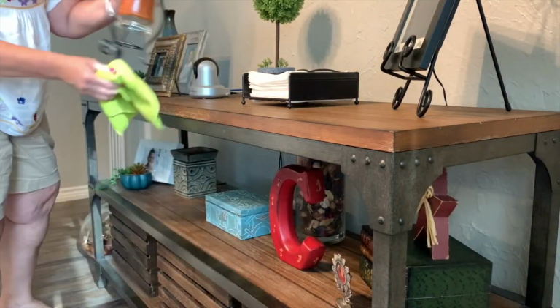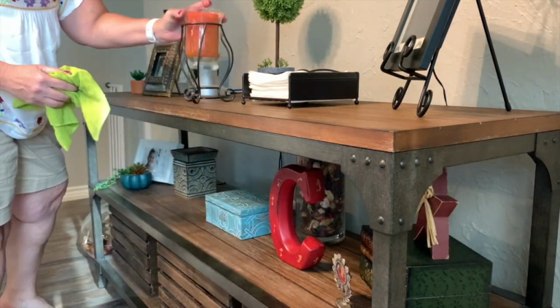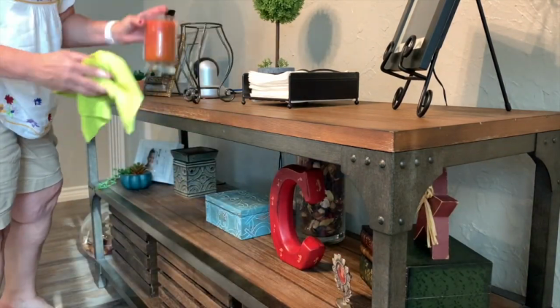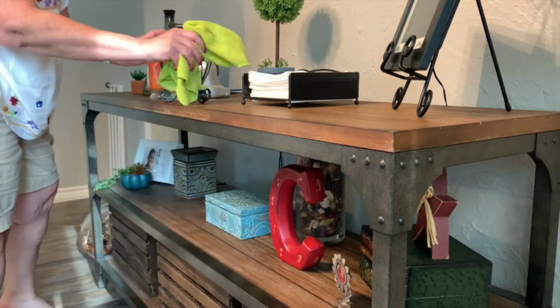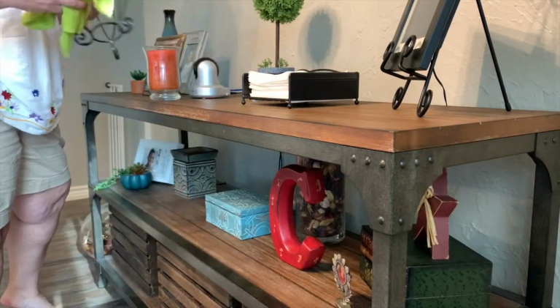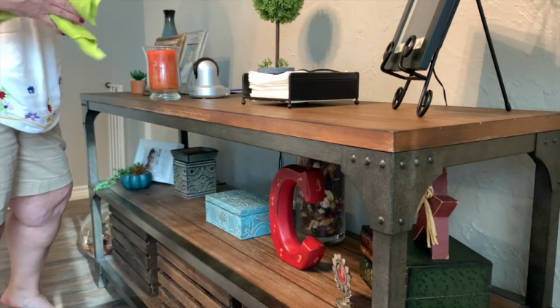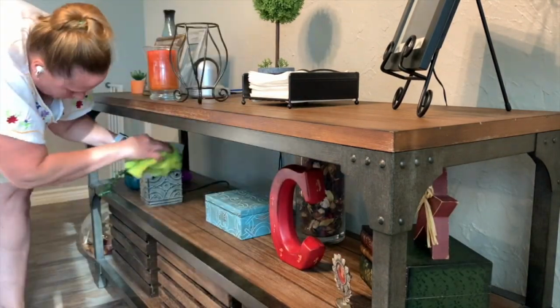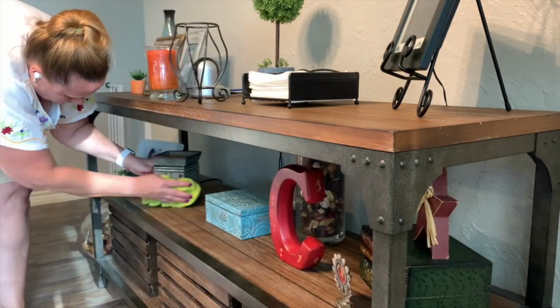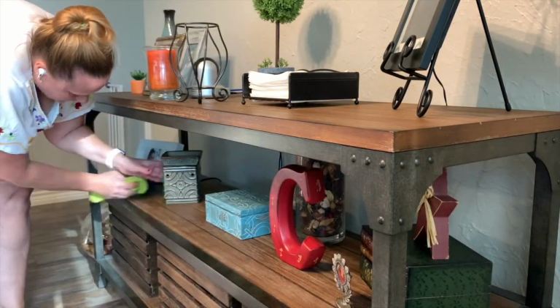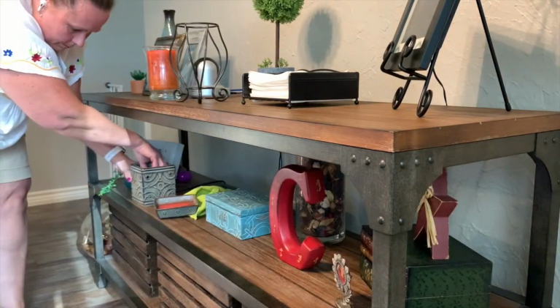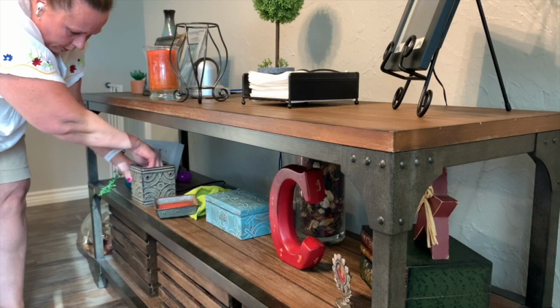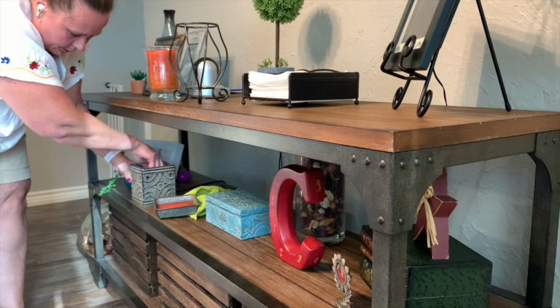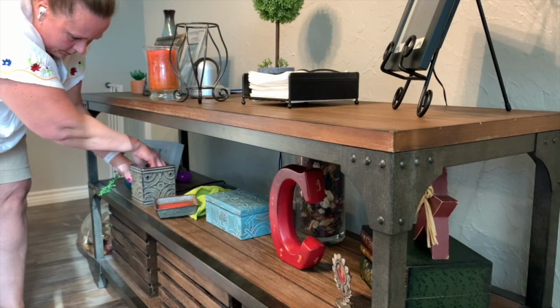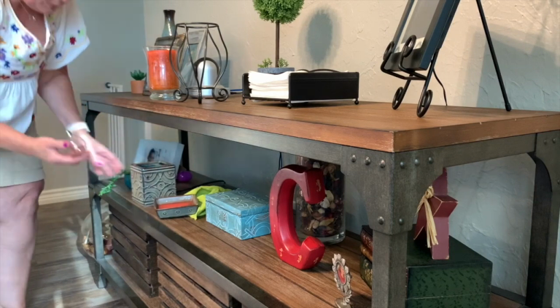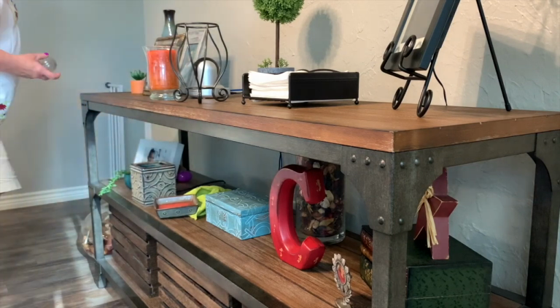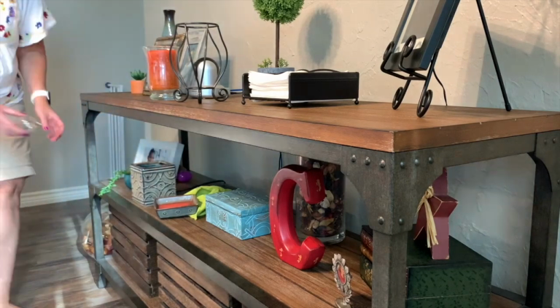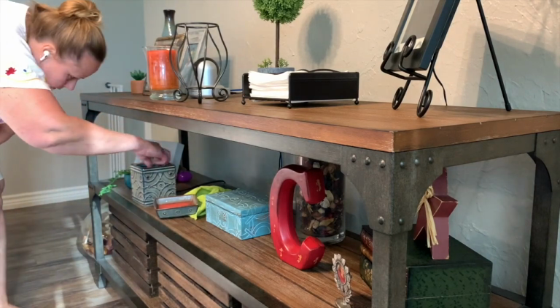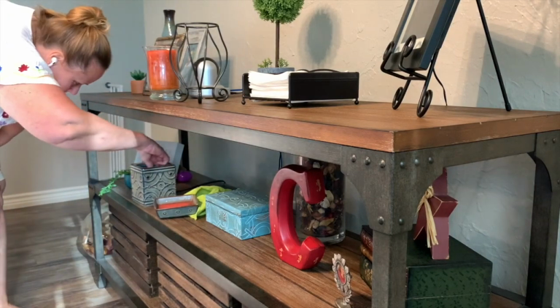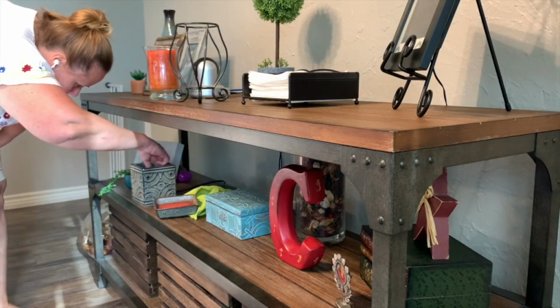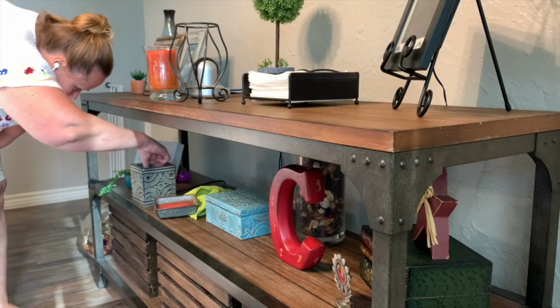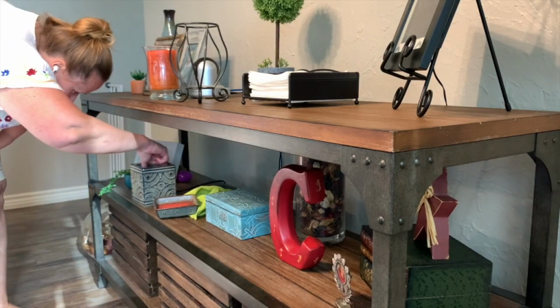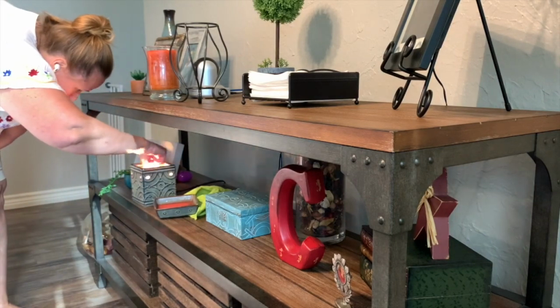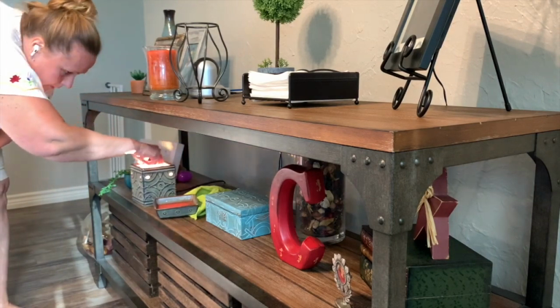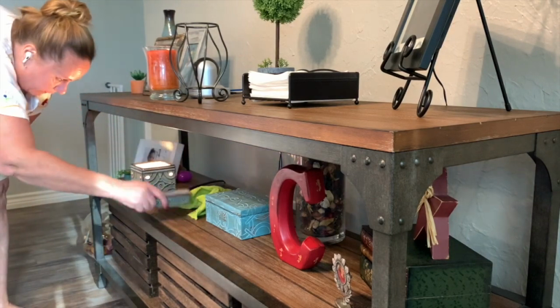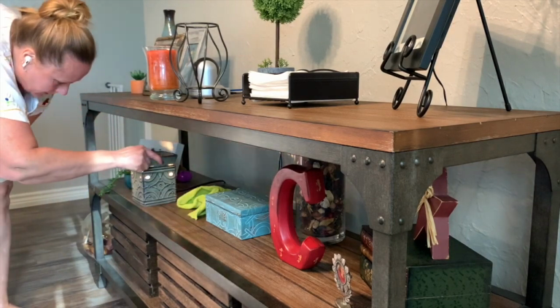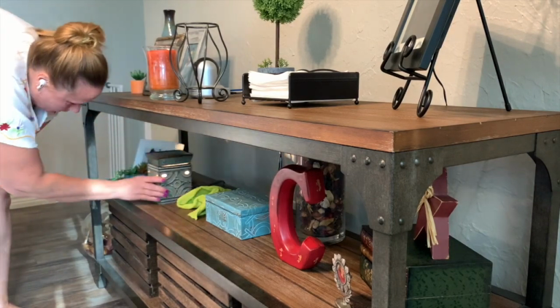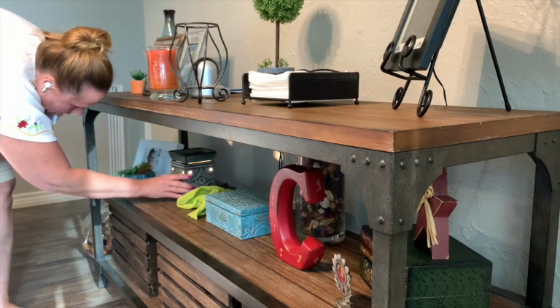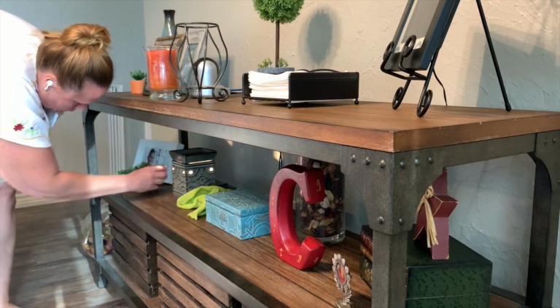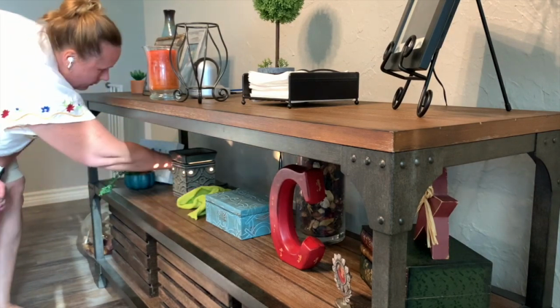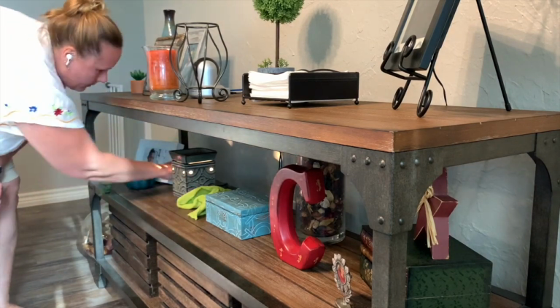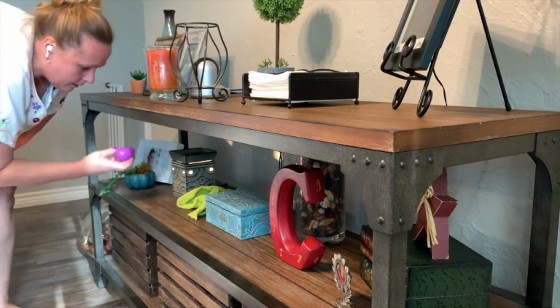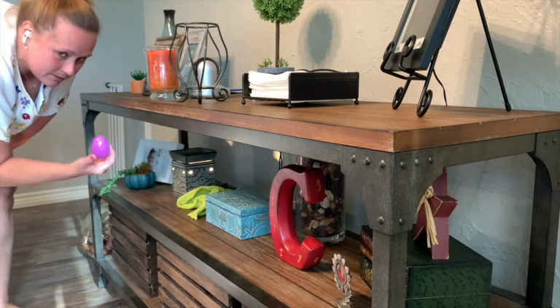Does the Easter bunny ever hide eggs in your house that you don't find until much, much later? That happens in our house too.